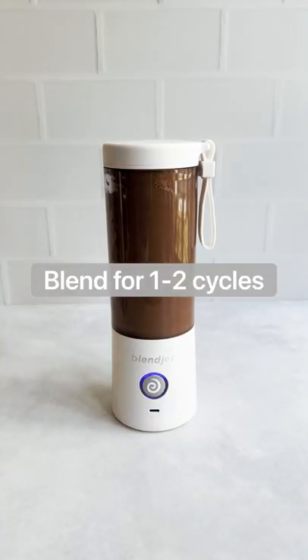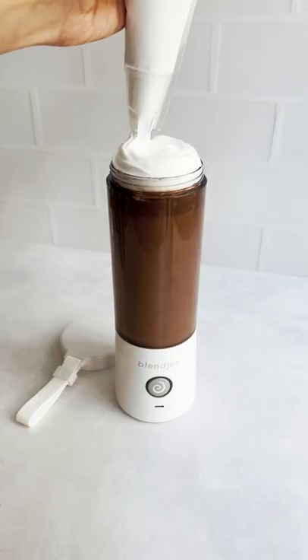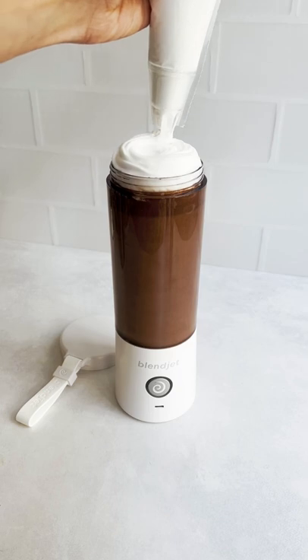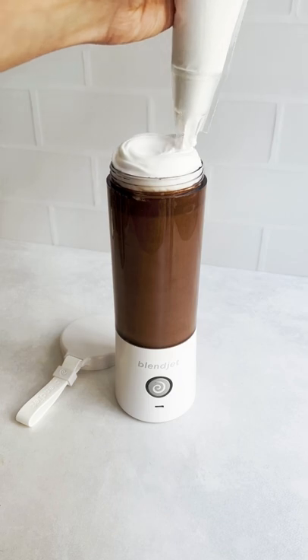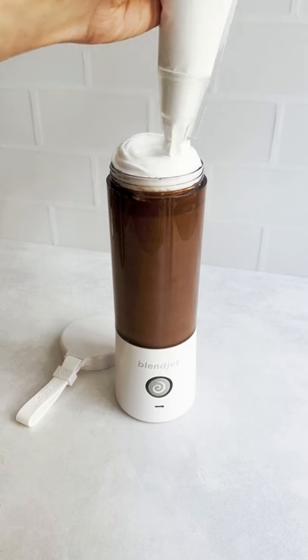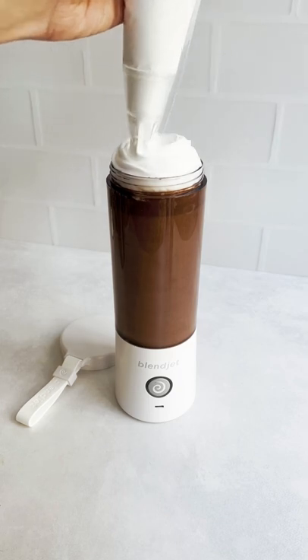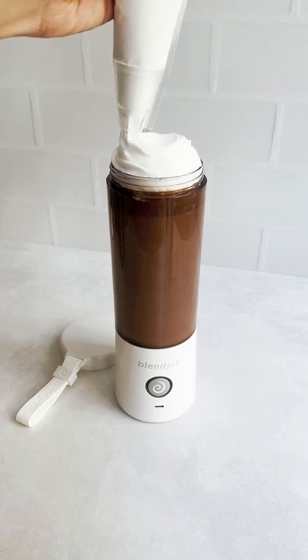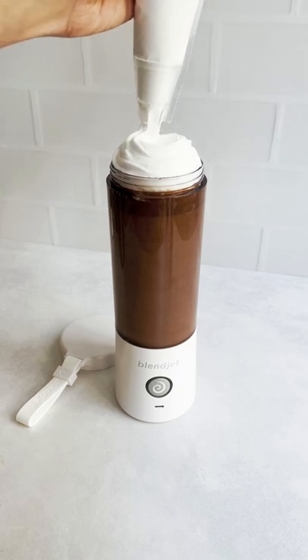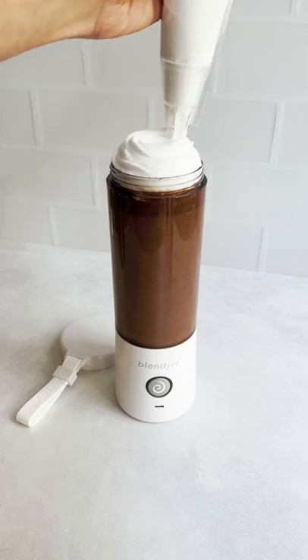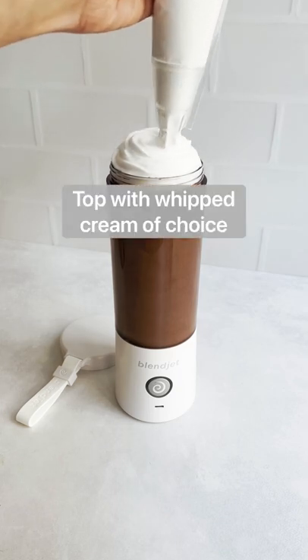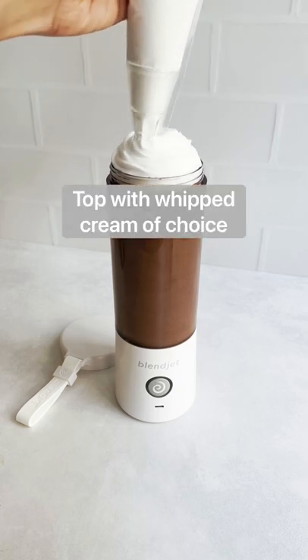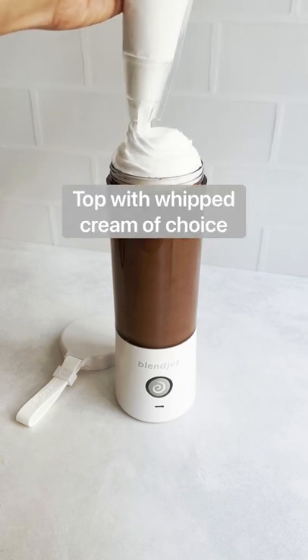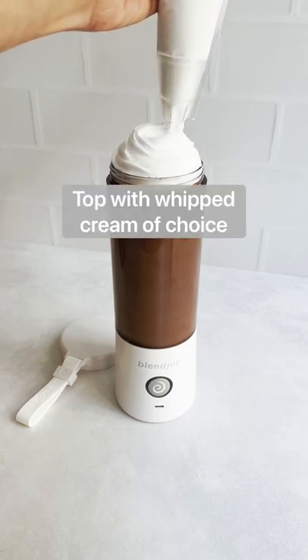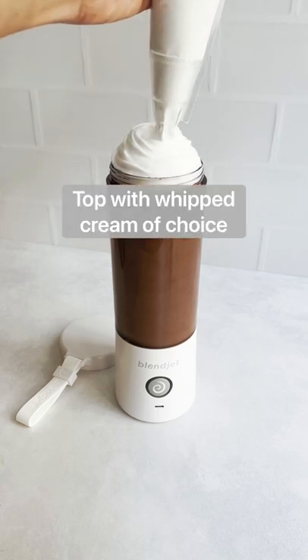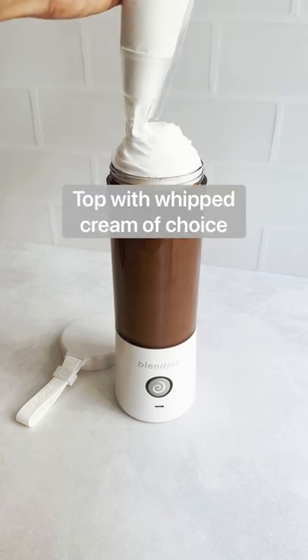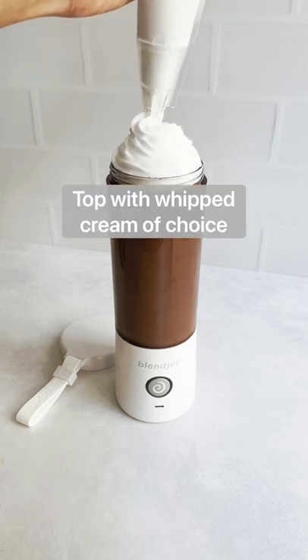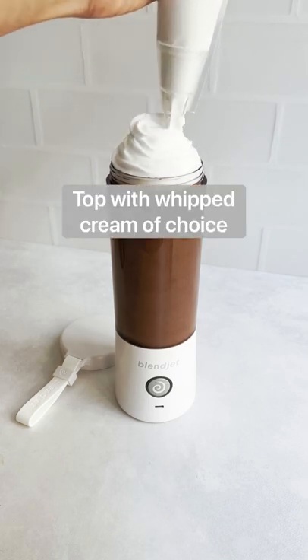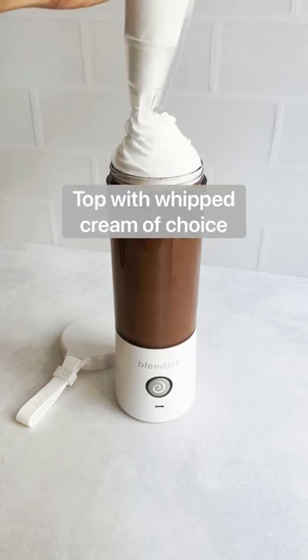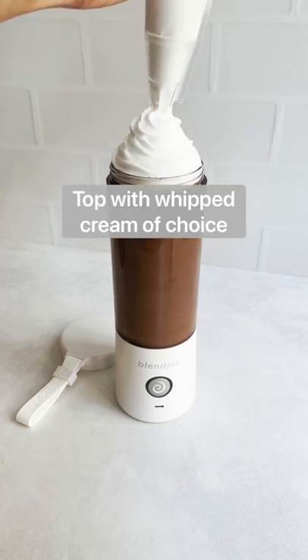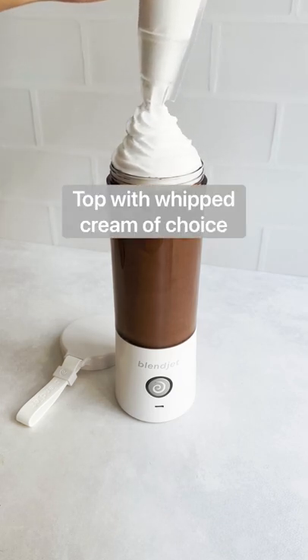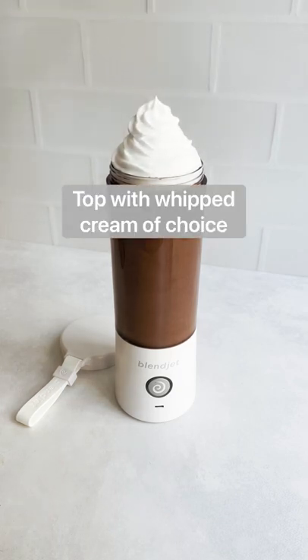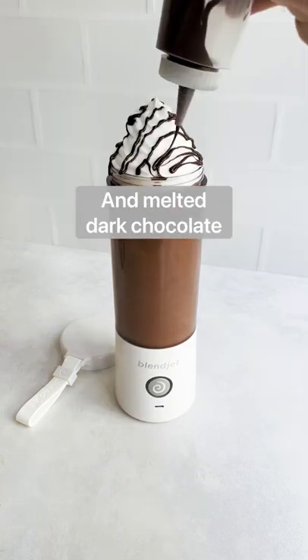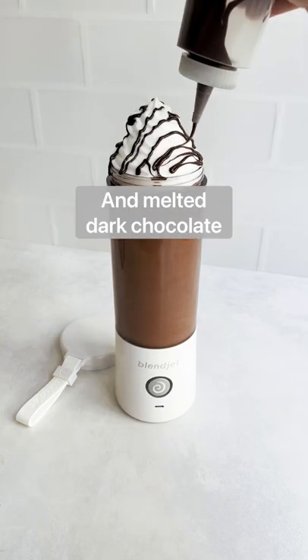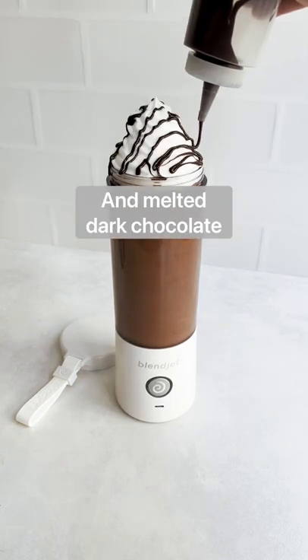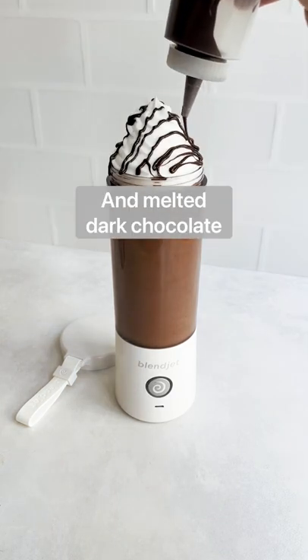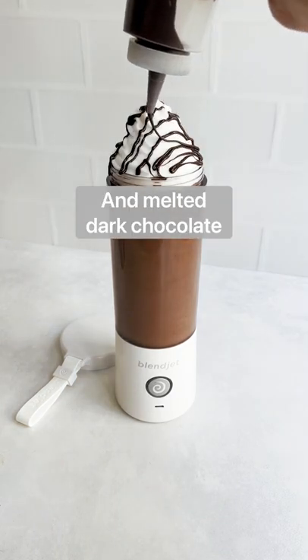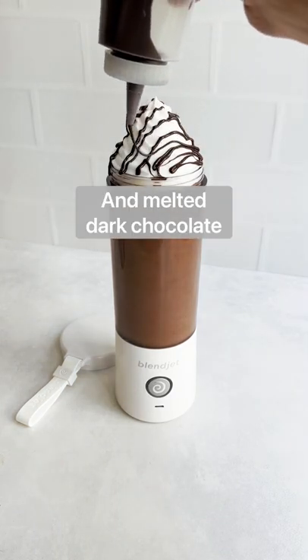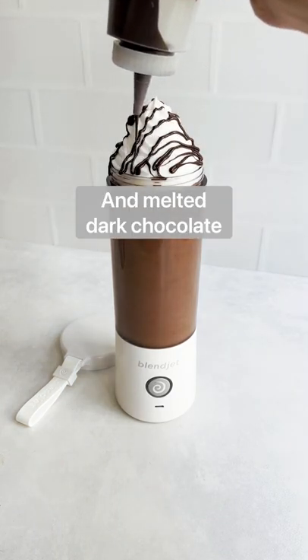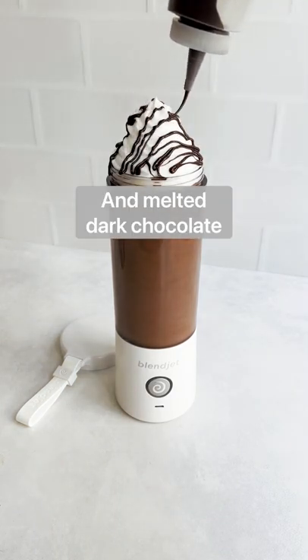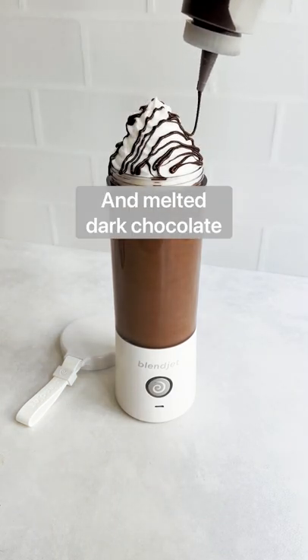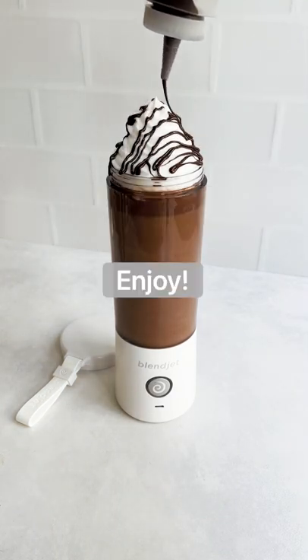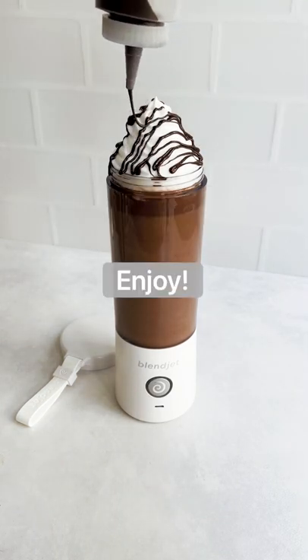When it's finished blending, top with your whipped cream of choice and melted dark chocolate and enjoy.